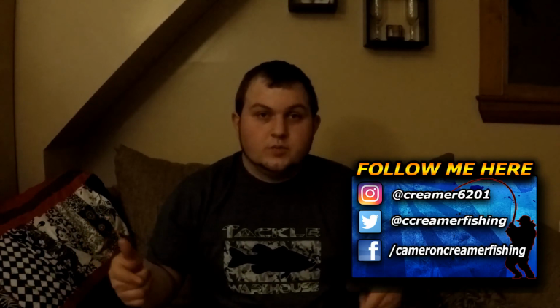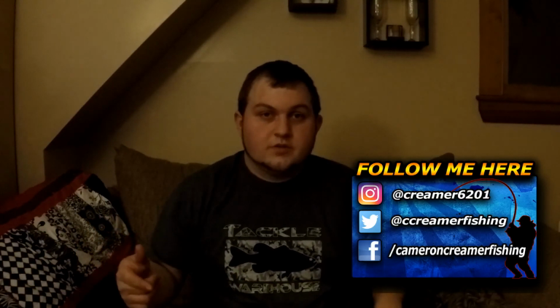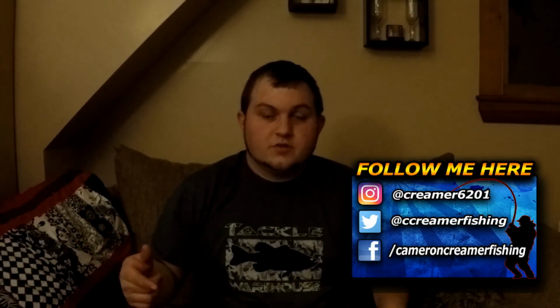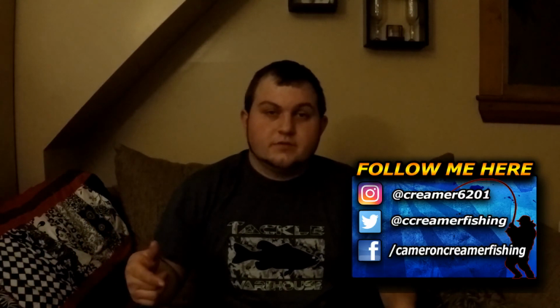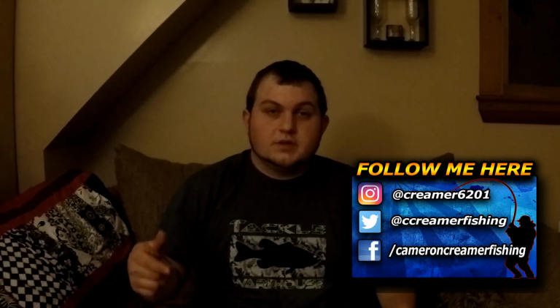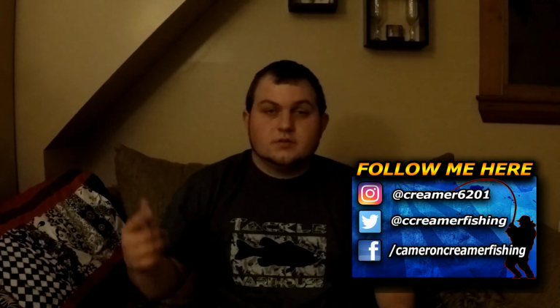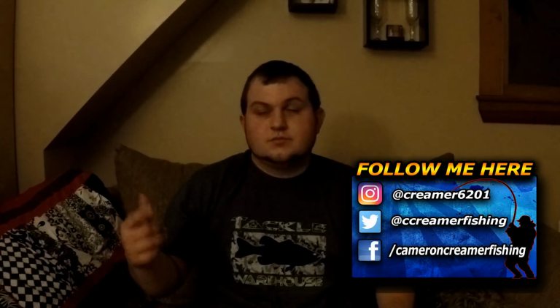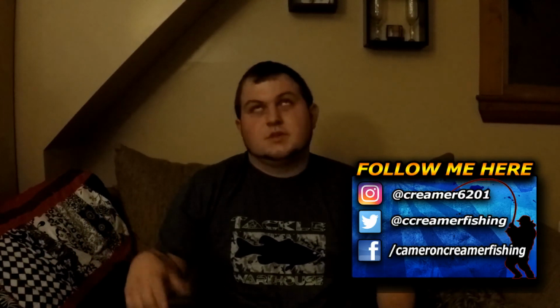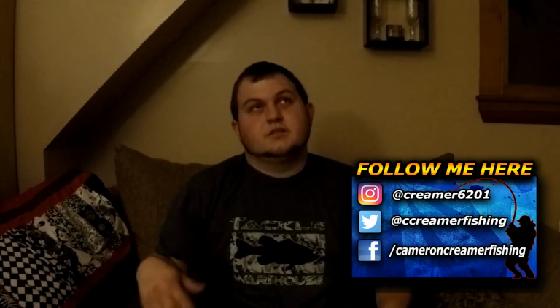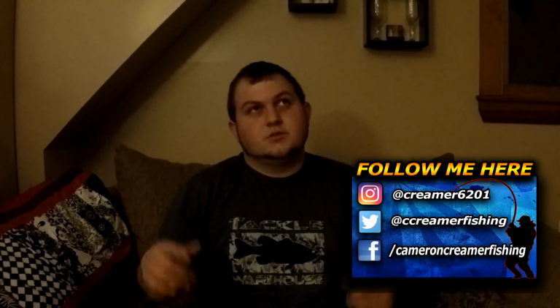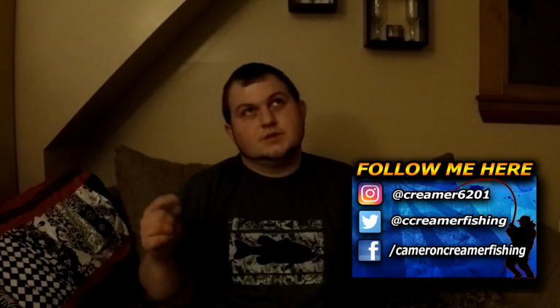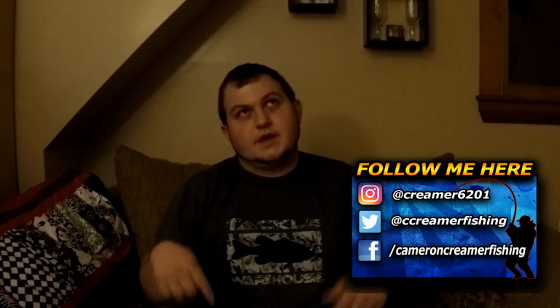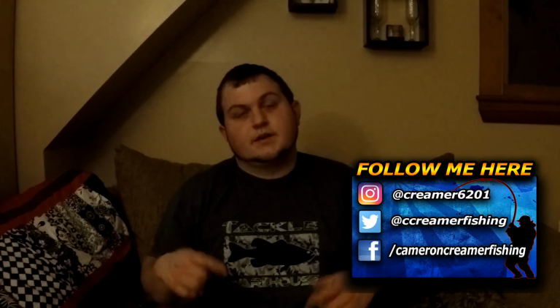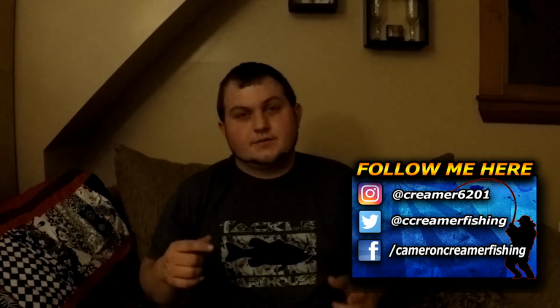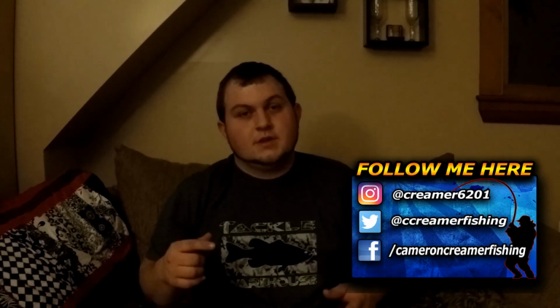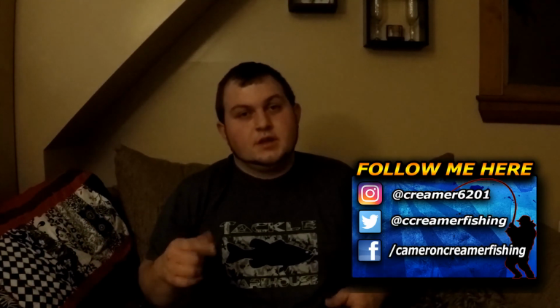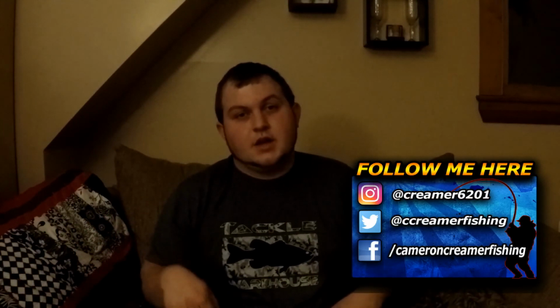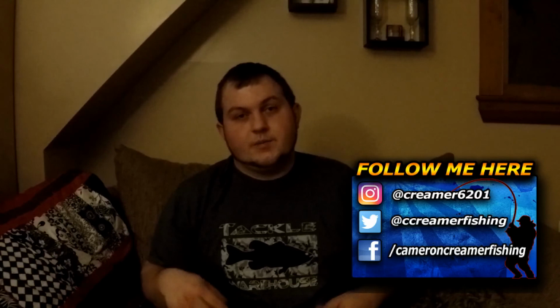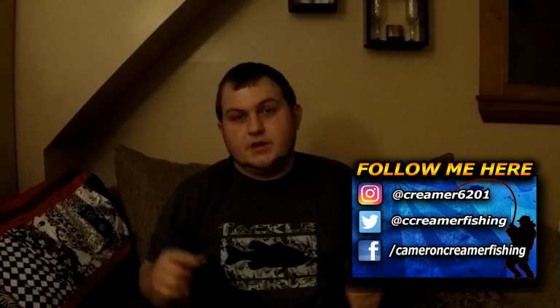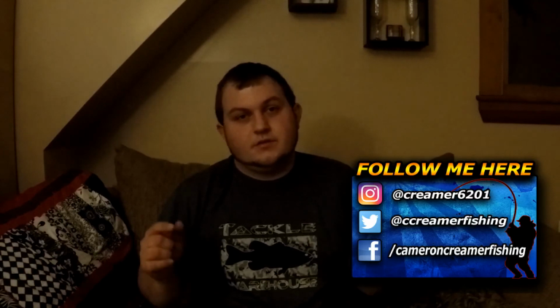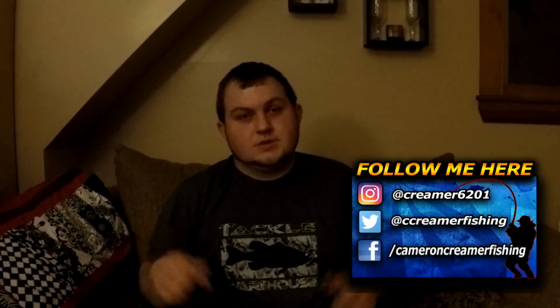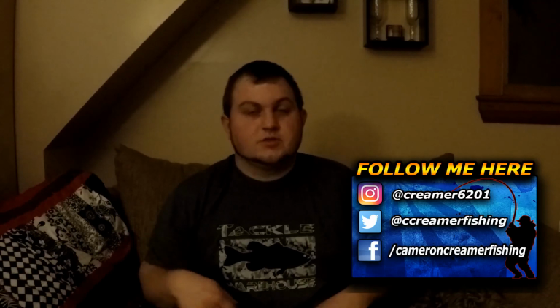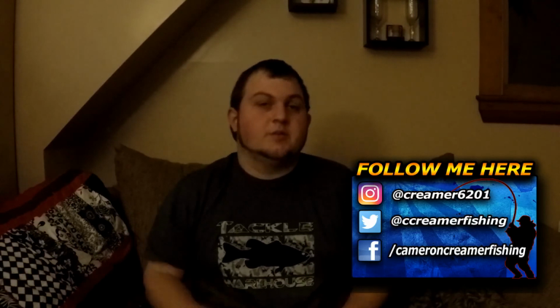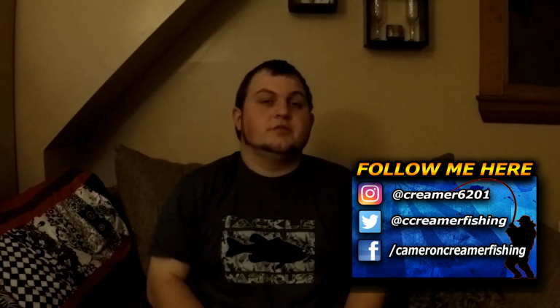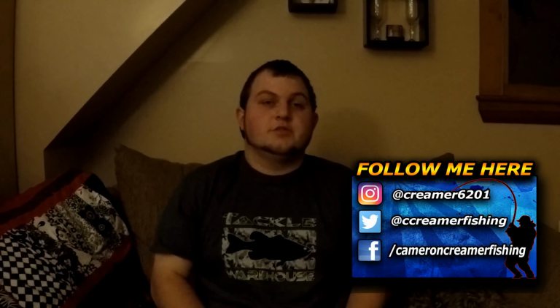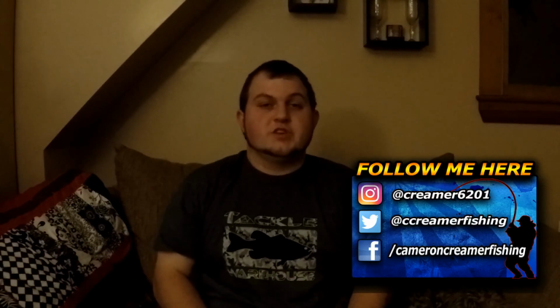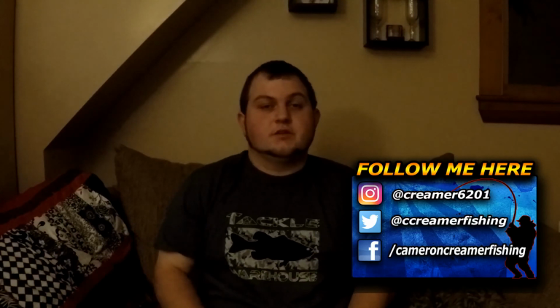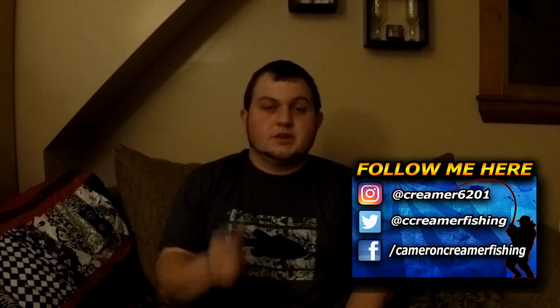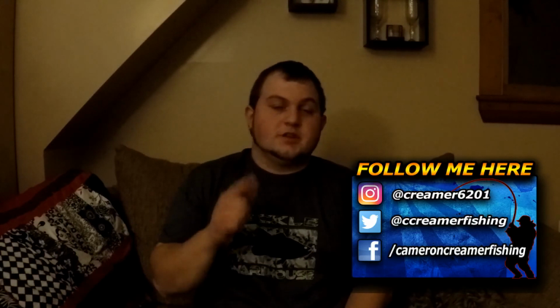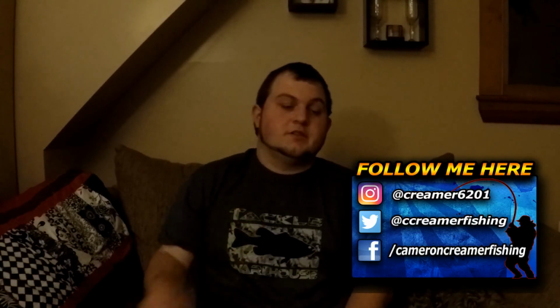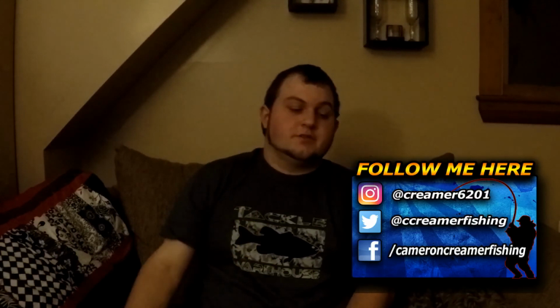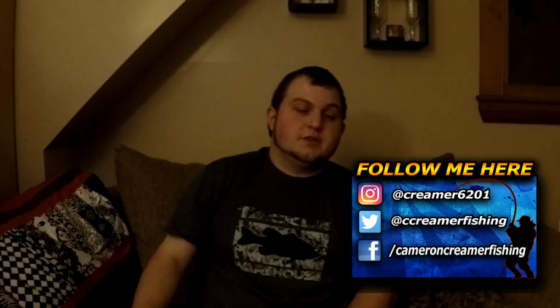Hope you guys enjoyed the video. As always, like, comment, and subscribe if you're new to the channel. Catch you guys on the next video.